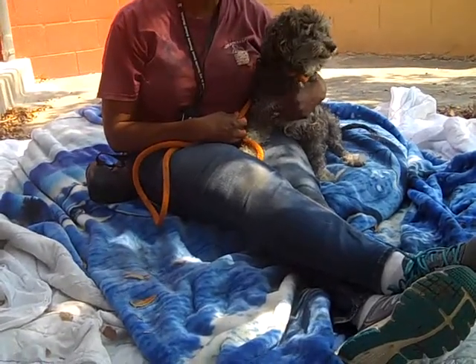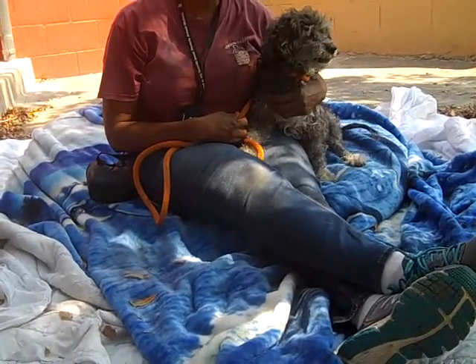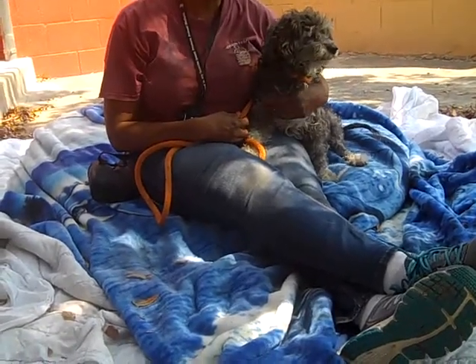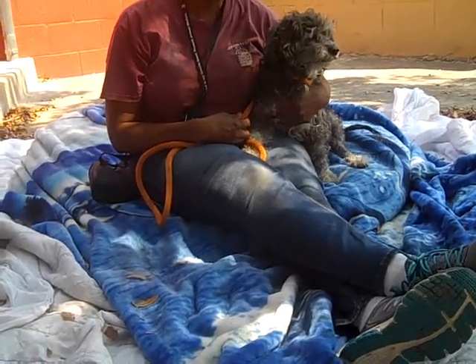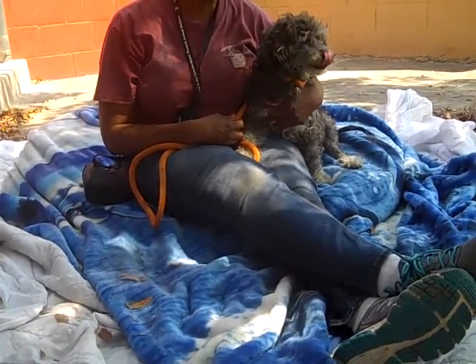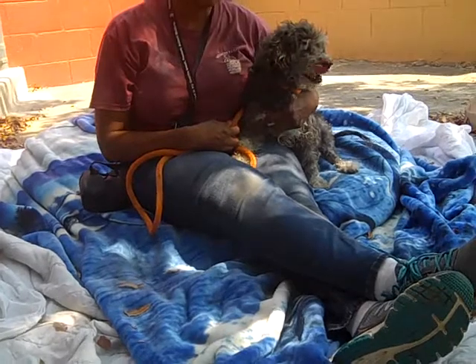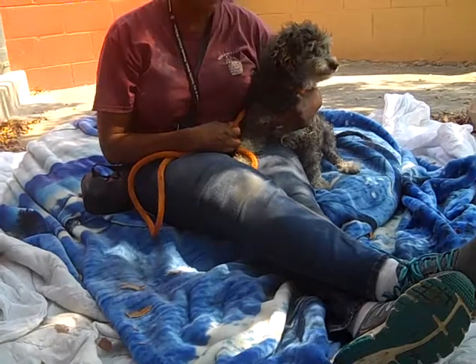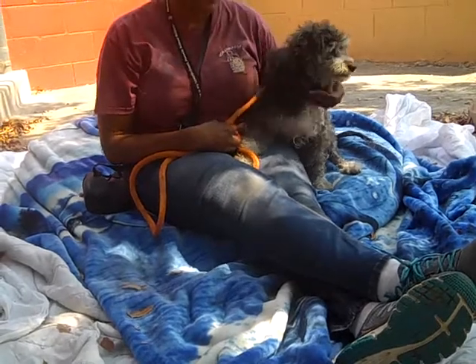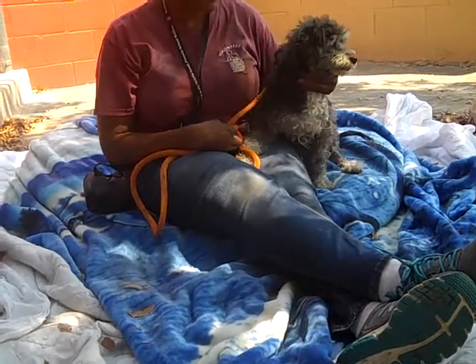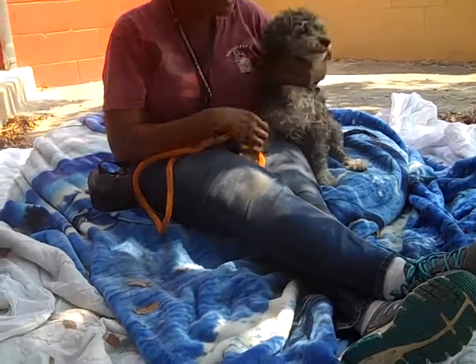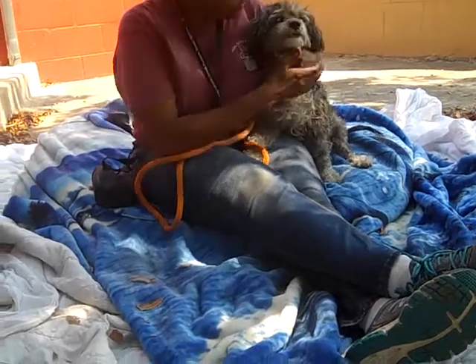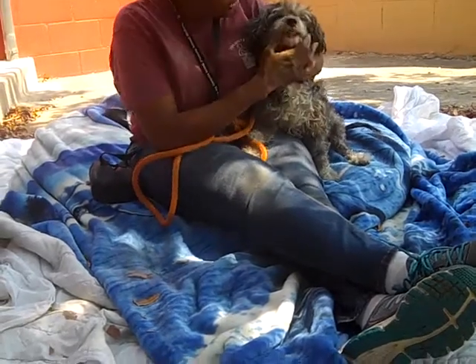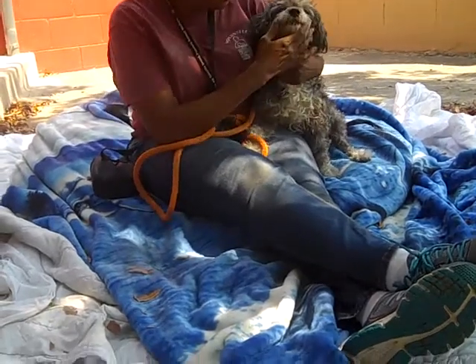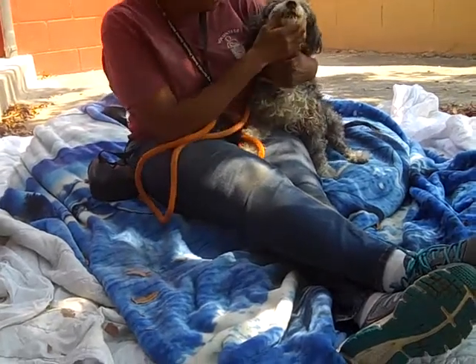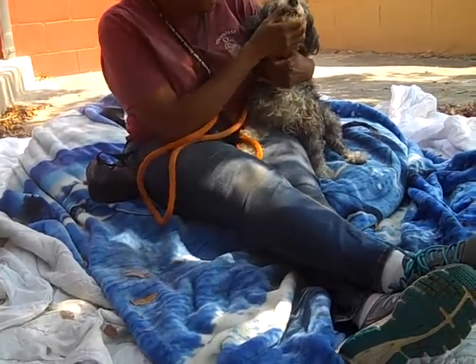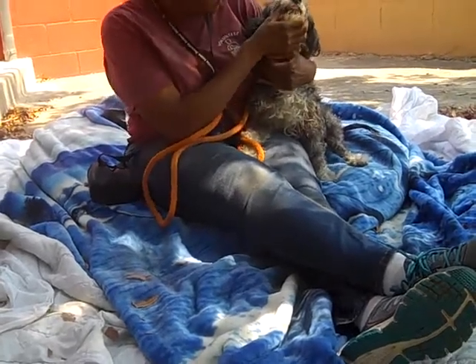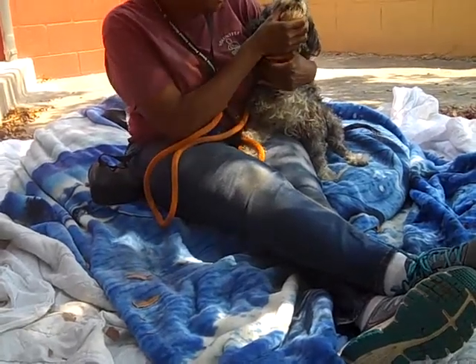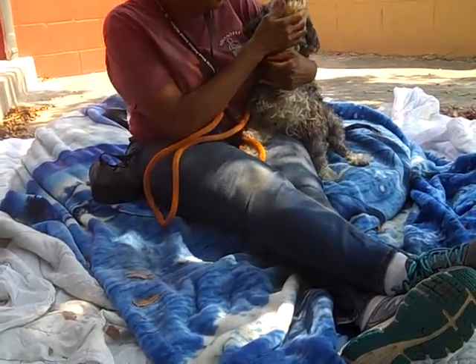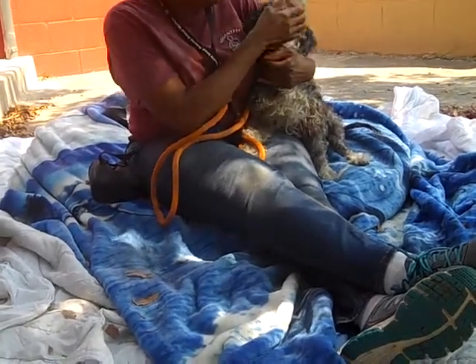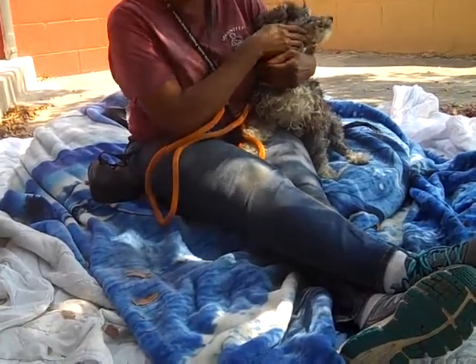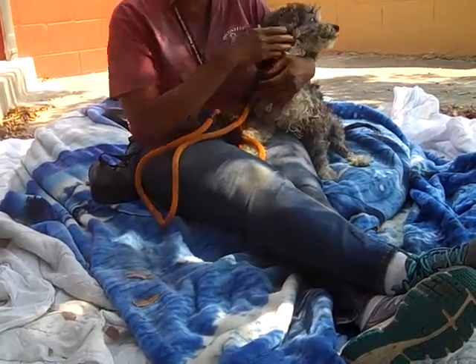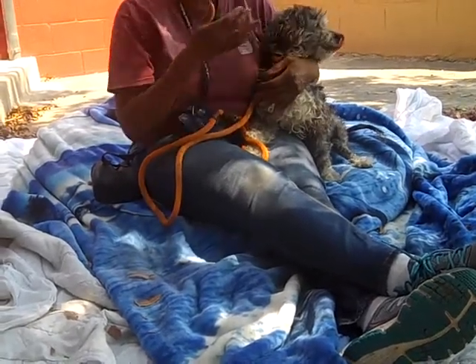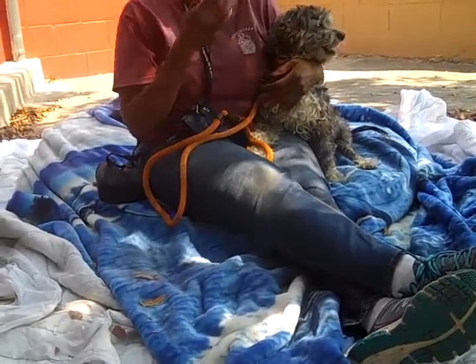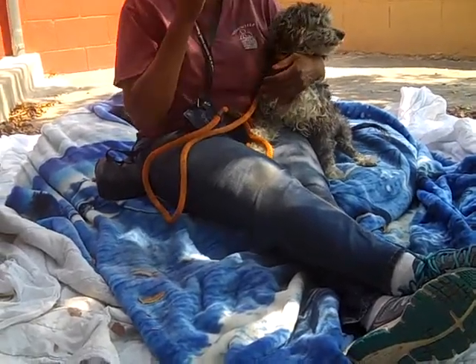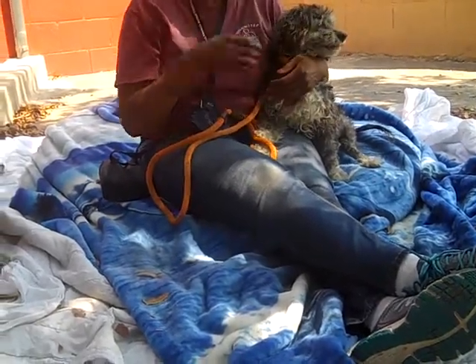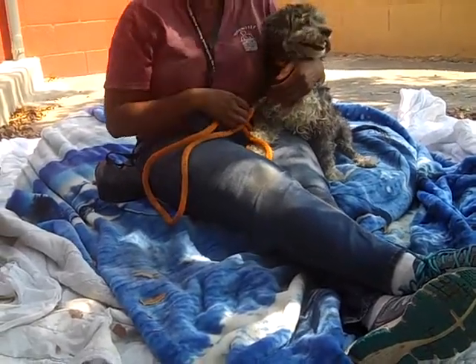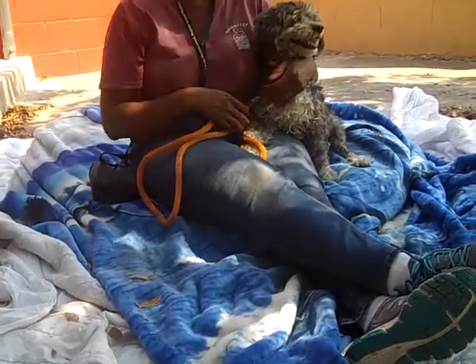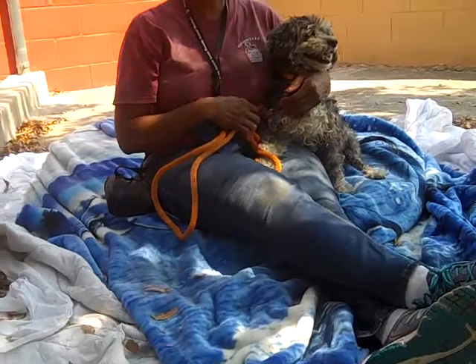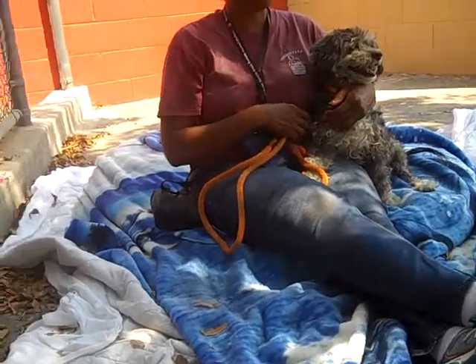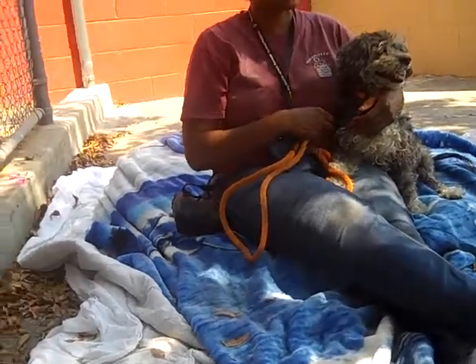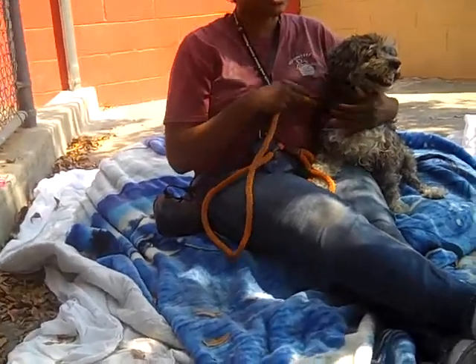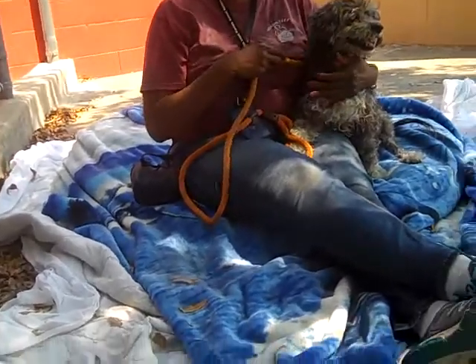How are his teeth? Can you see his teeth? That's kind of how I determined that he may be between 8 and 10. Yeah, based on his teeth.